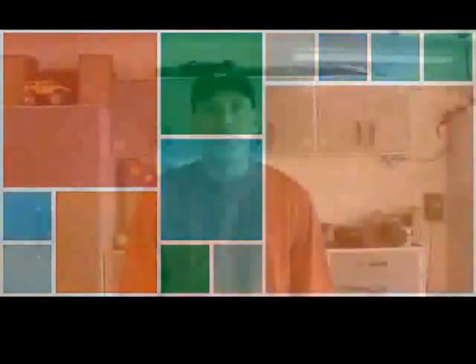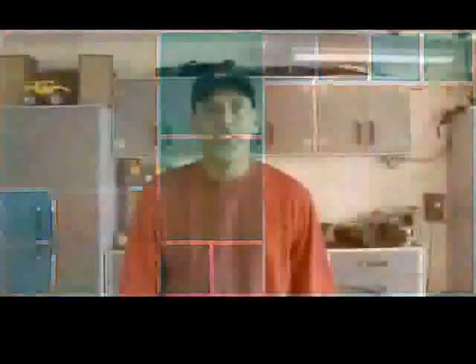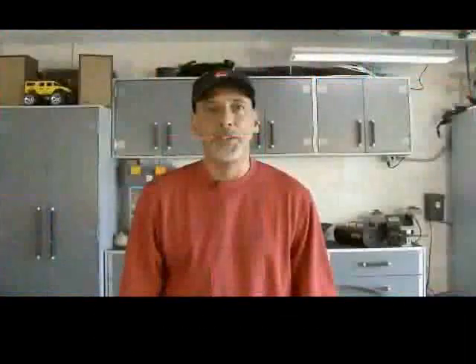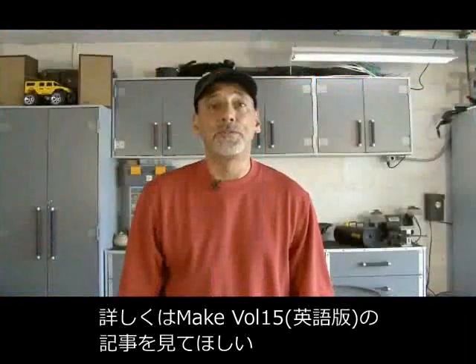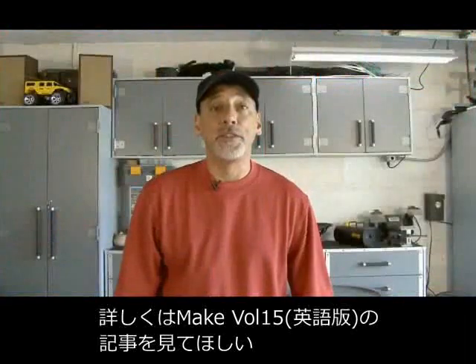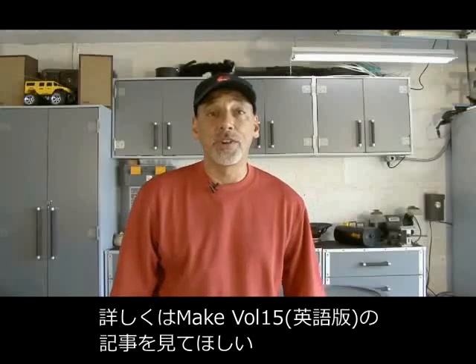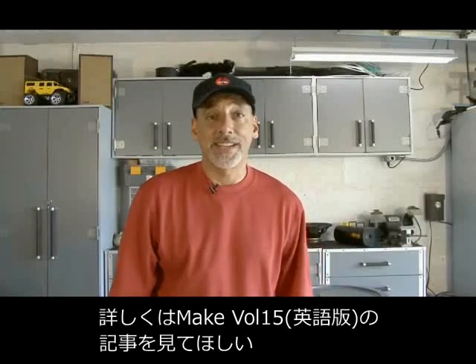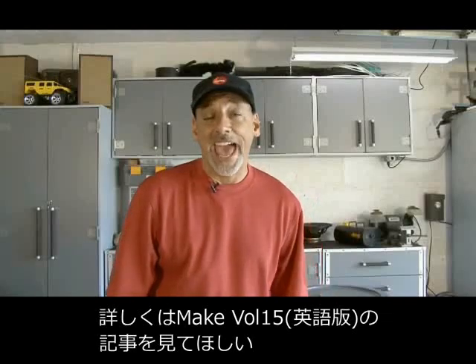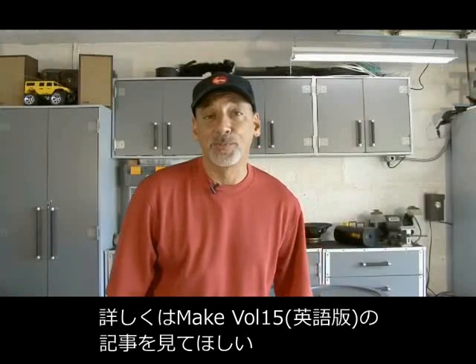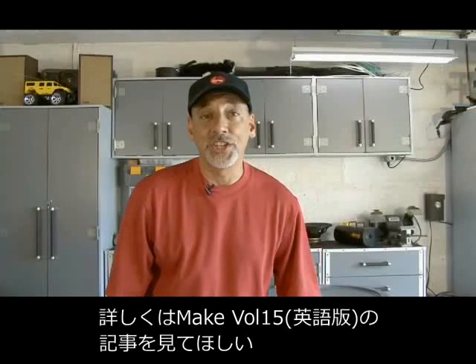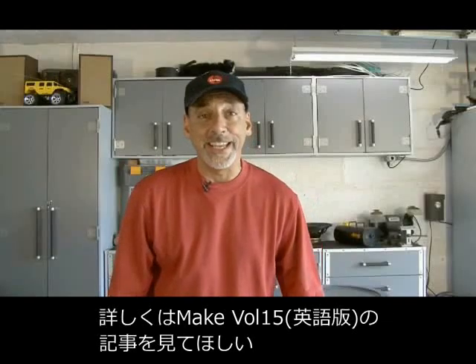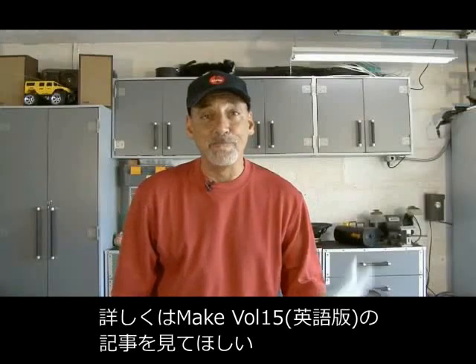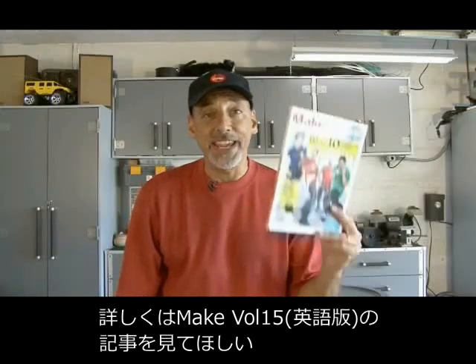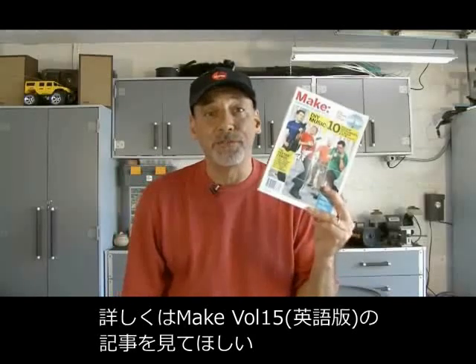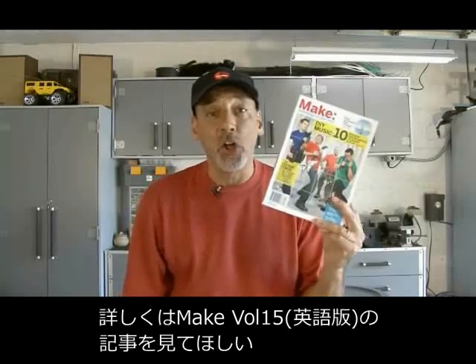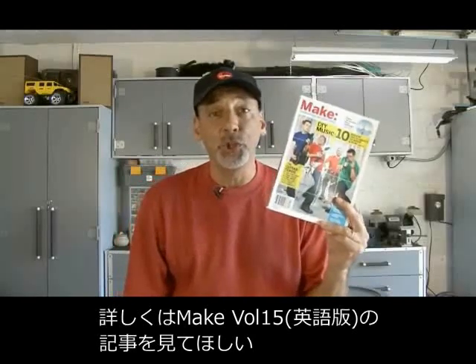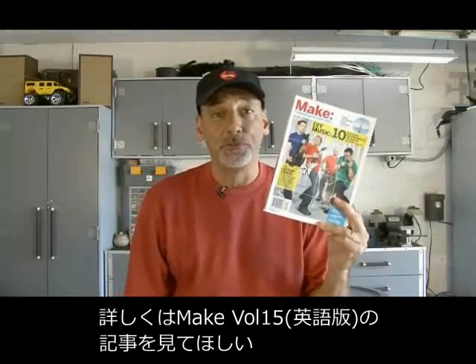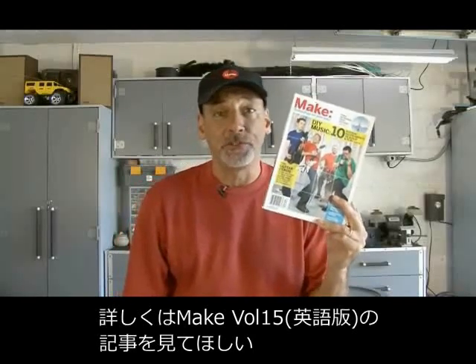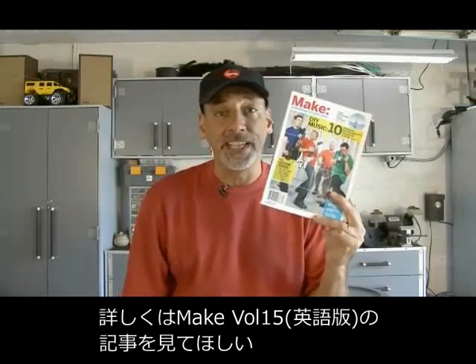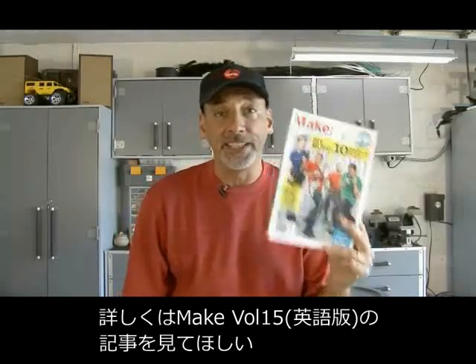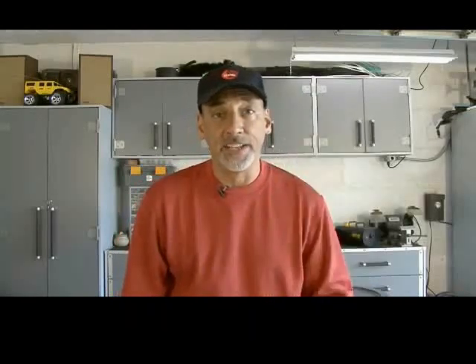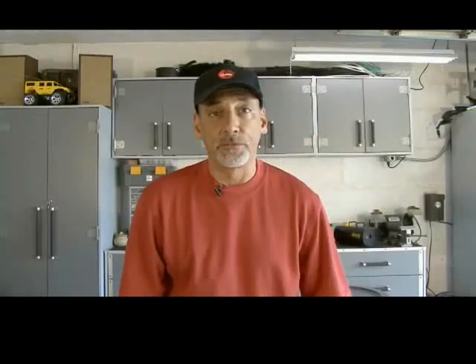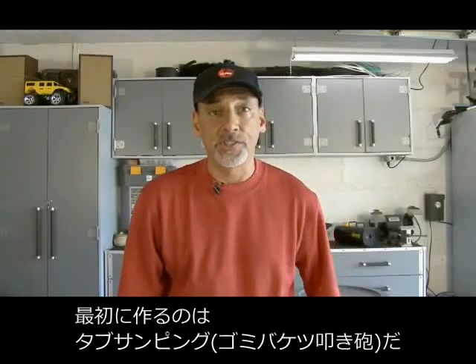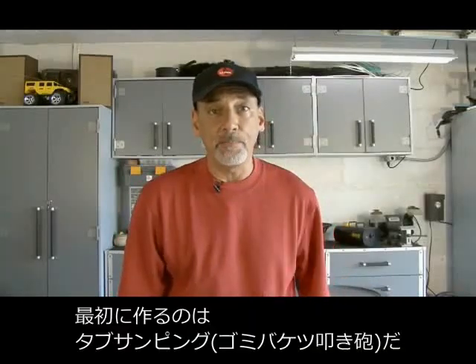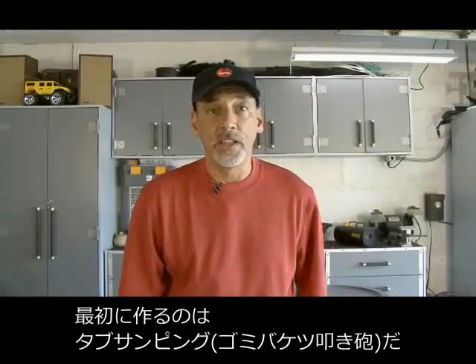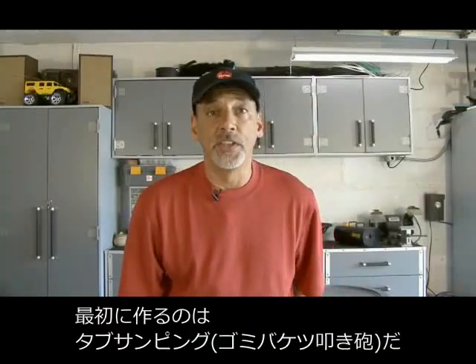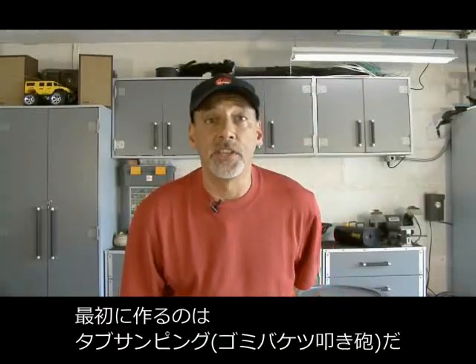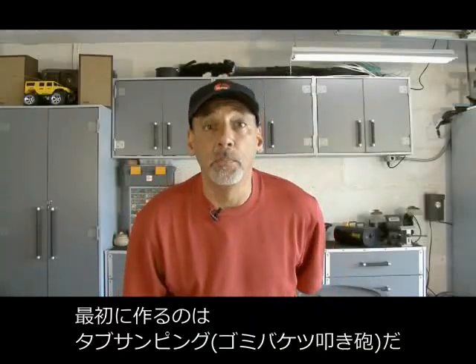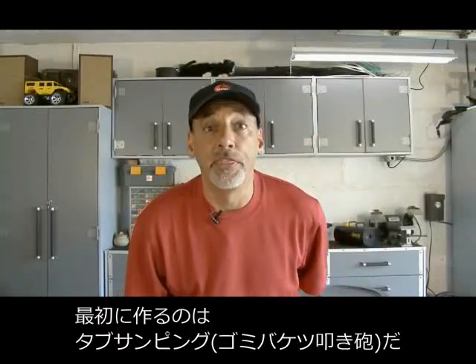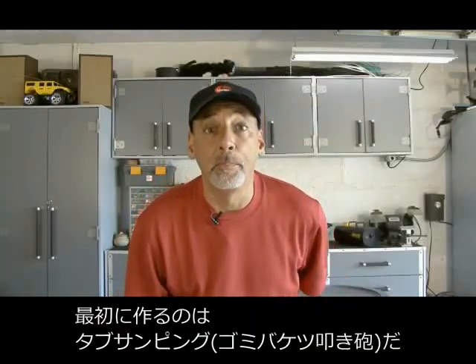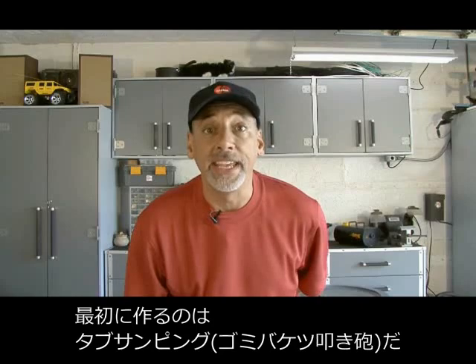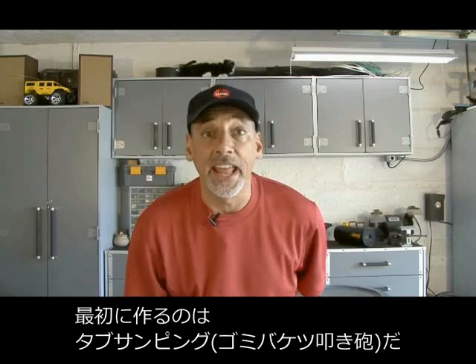You can find the Vortex Cannons Project in Make Volume 15. First up, the Tub Thumping Cannon.